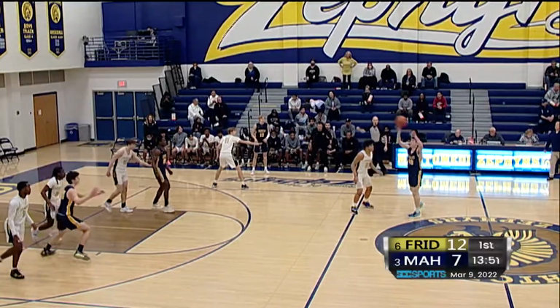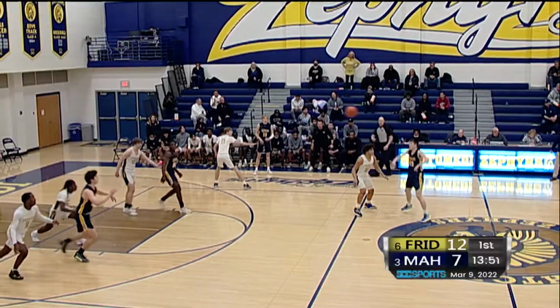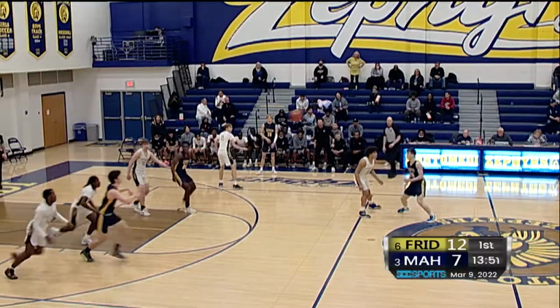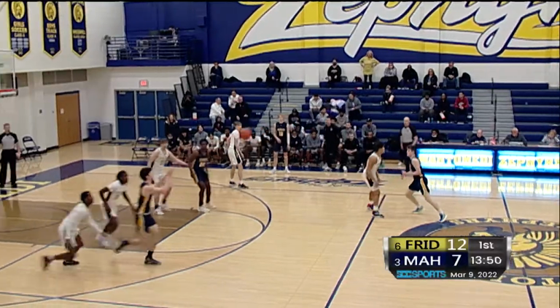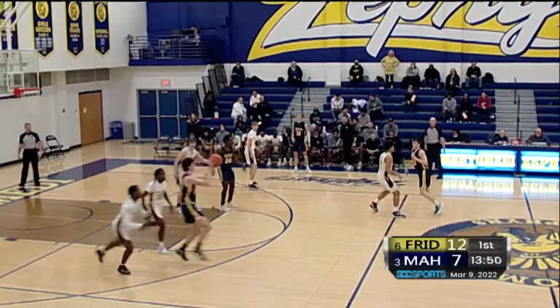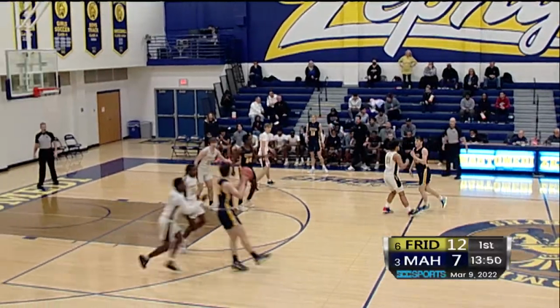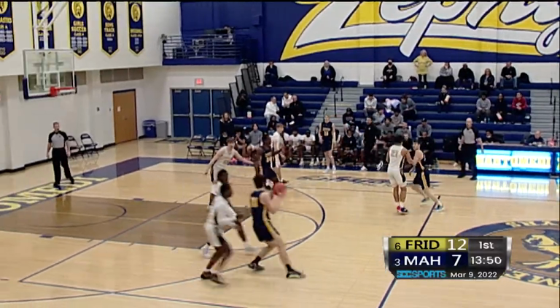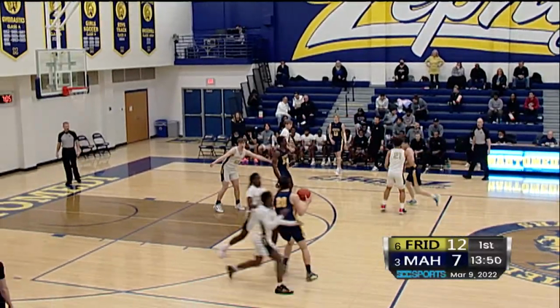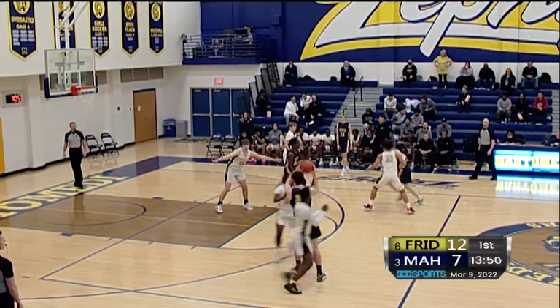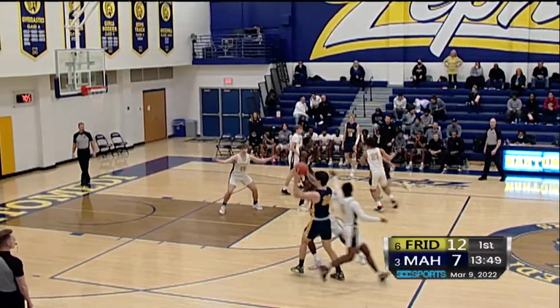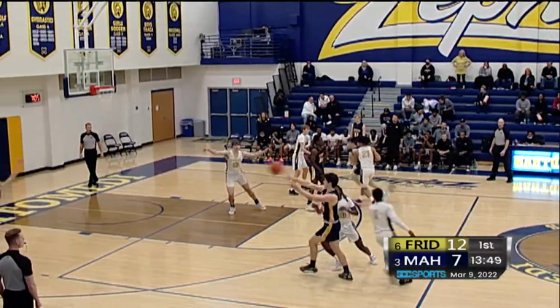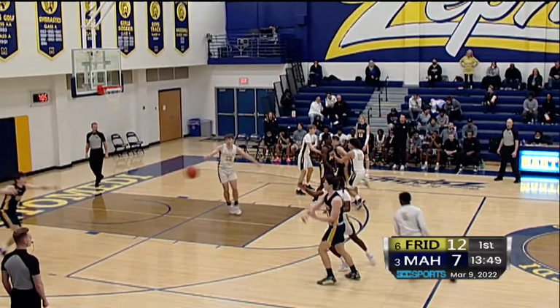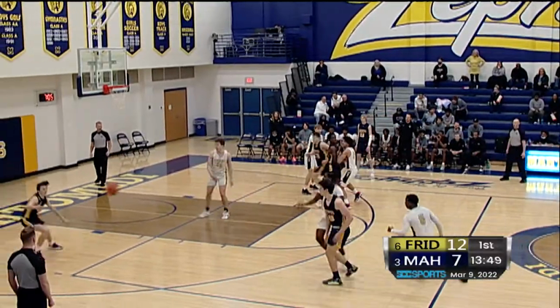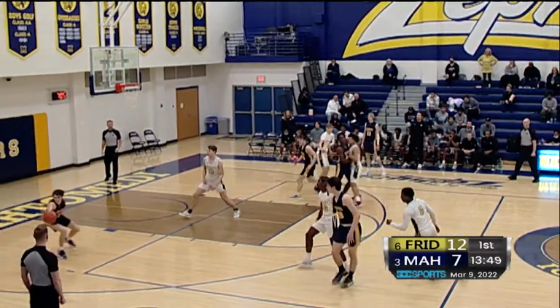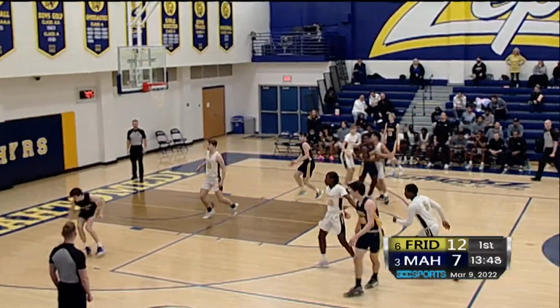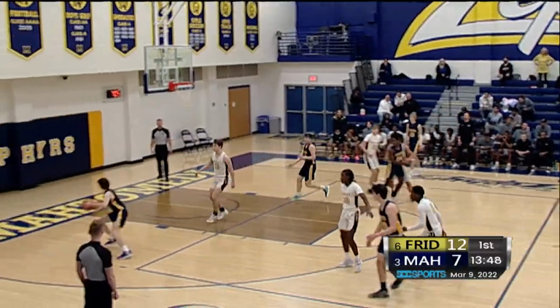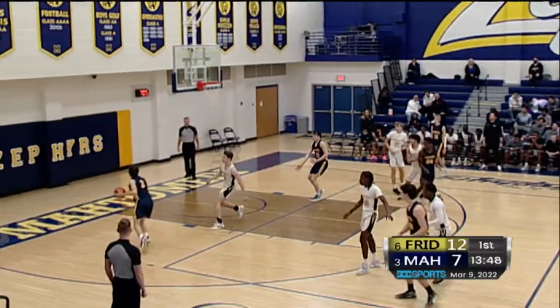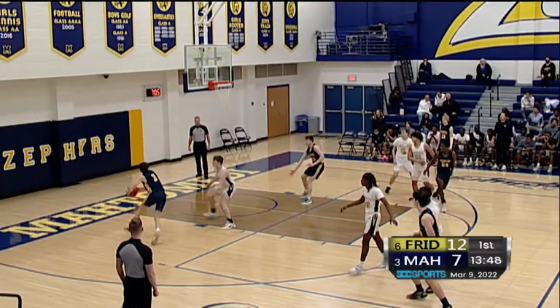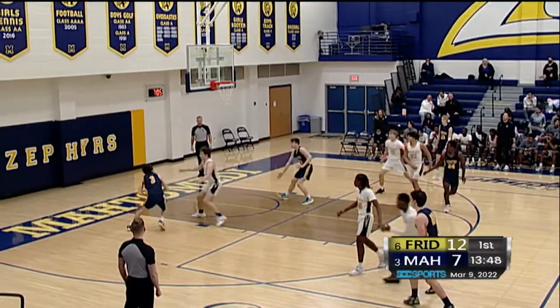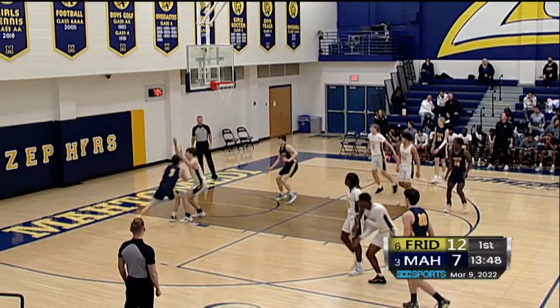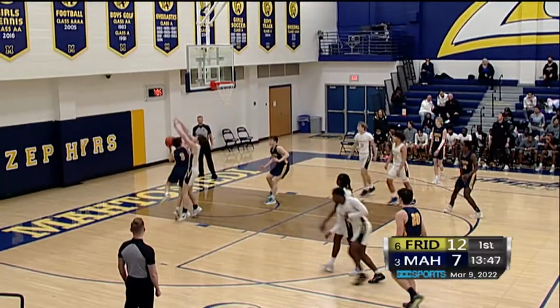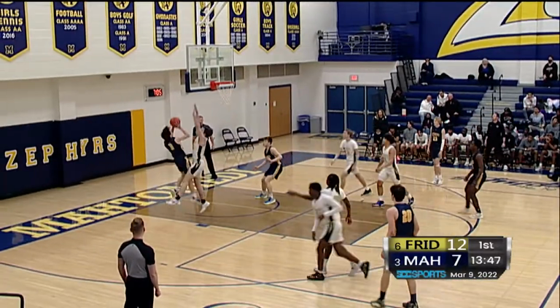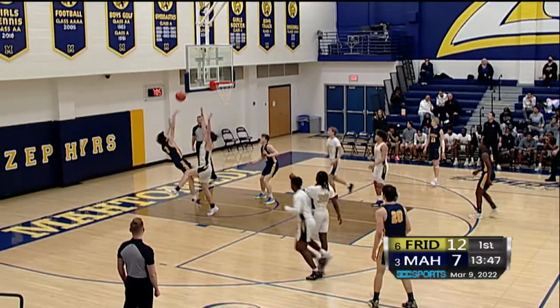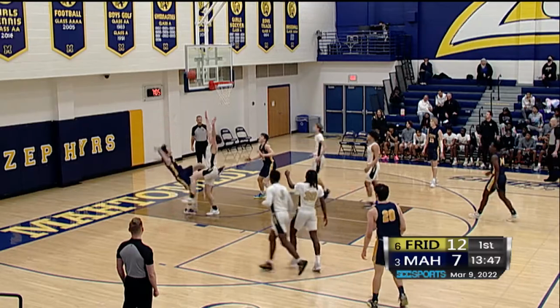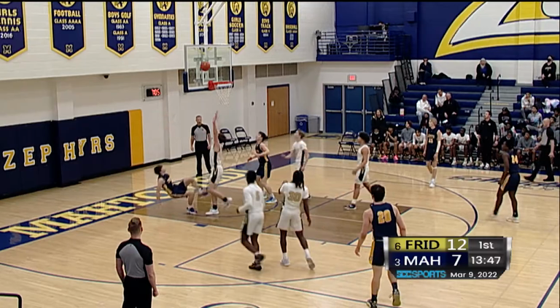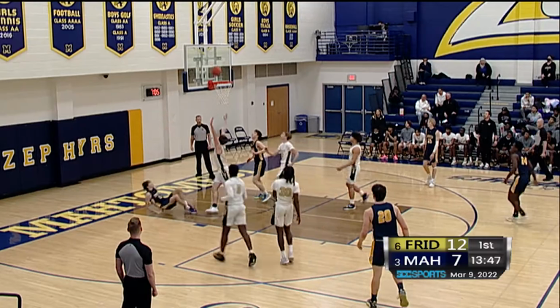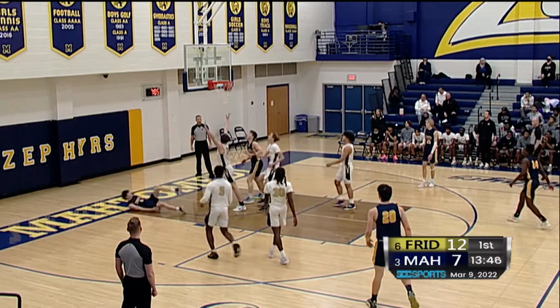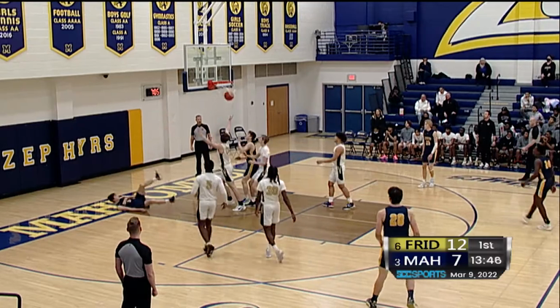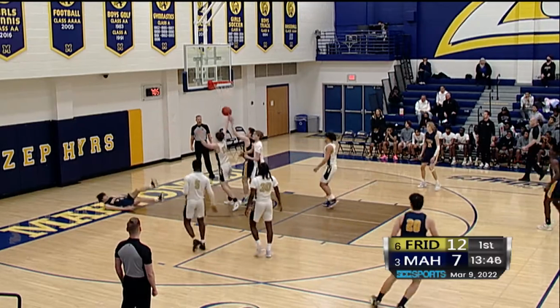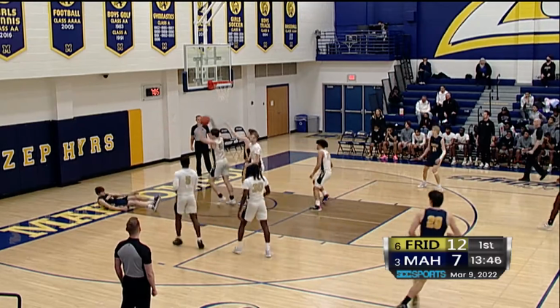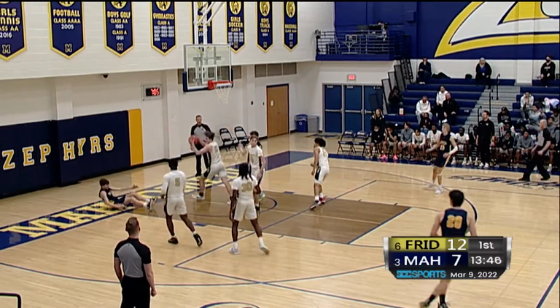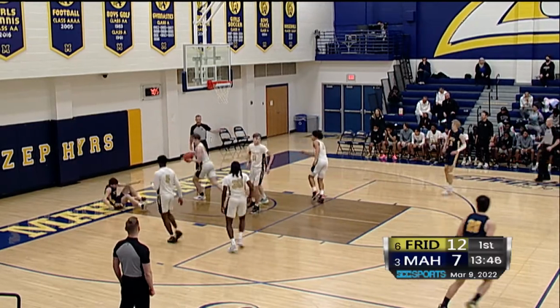Cleary trying to dribble around Devin Williams. Unable to do so, so passes it — spin move — Armitage, shot up, good.